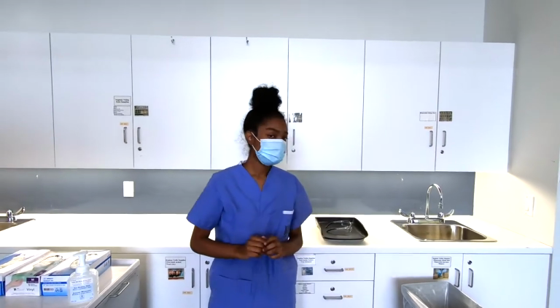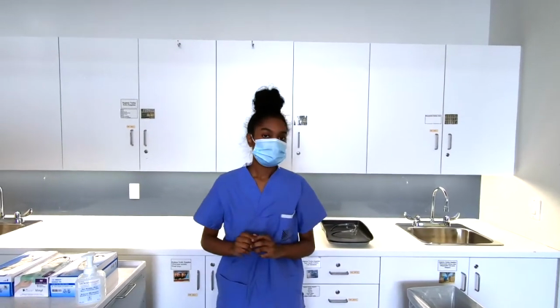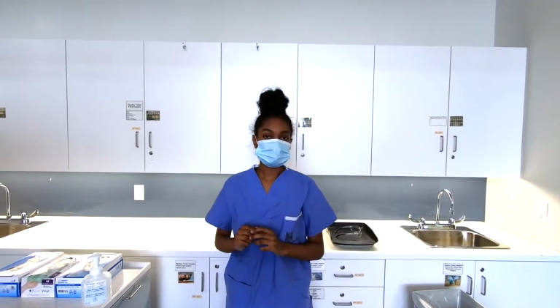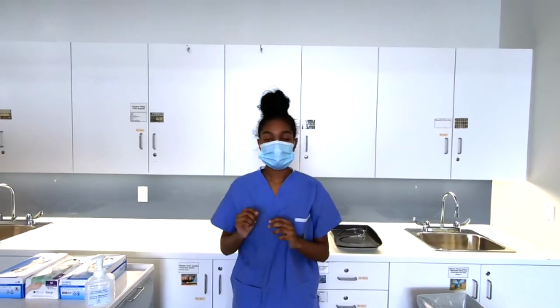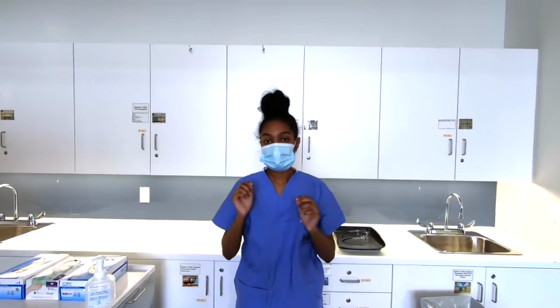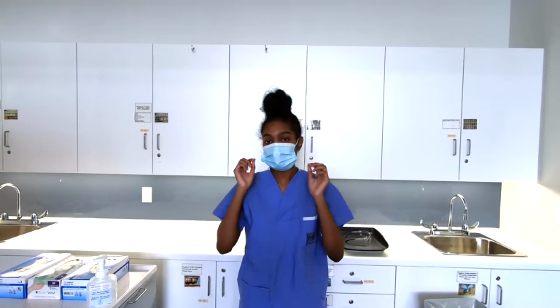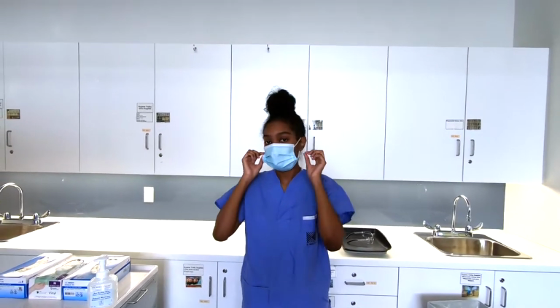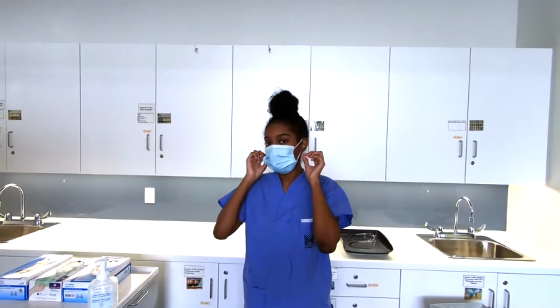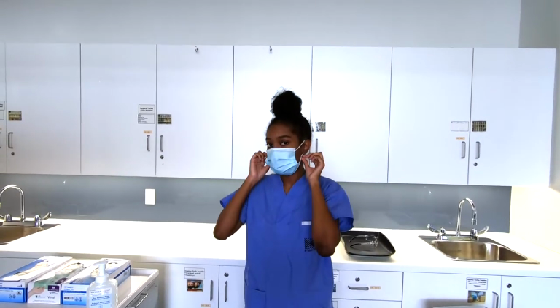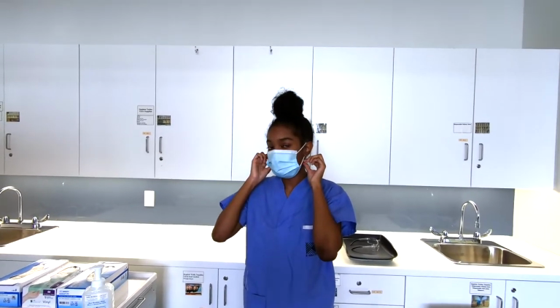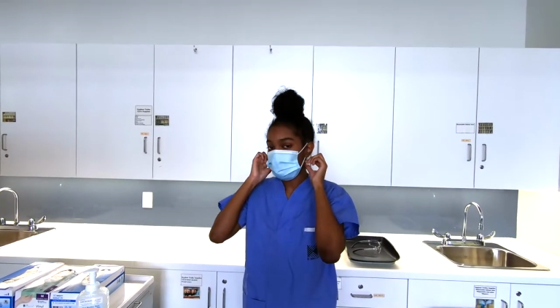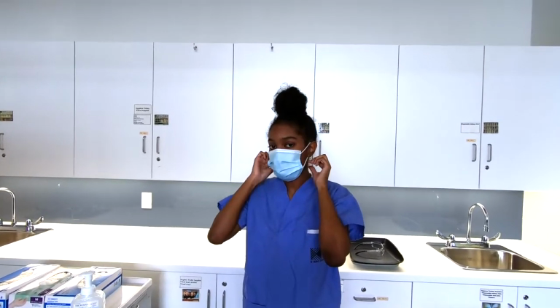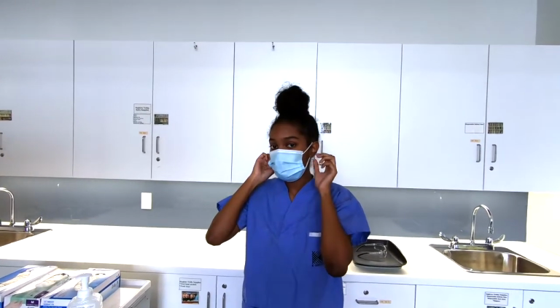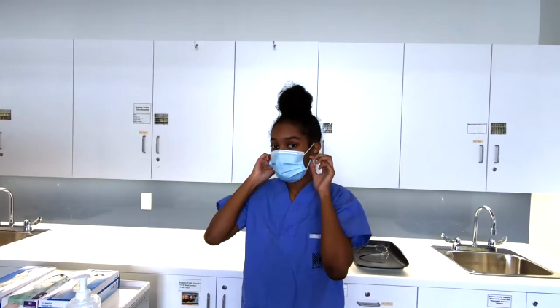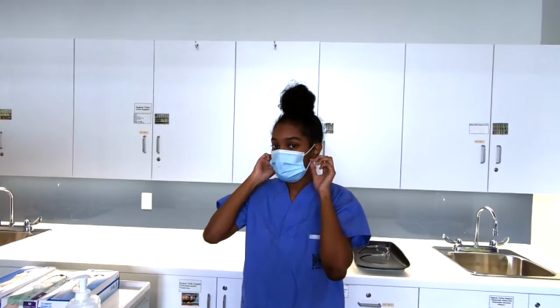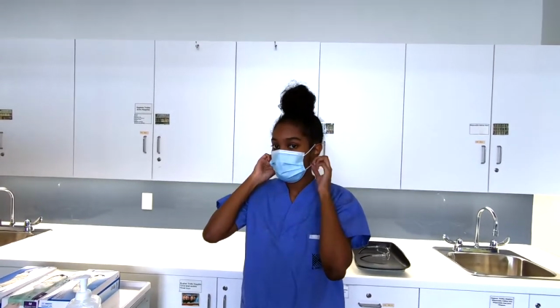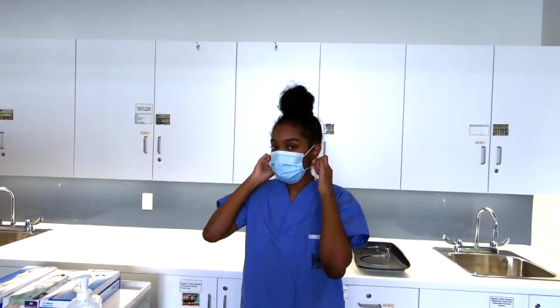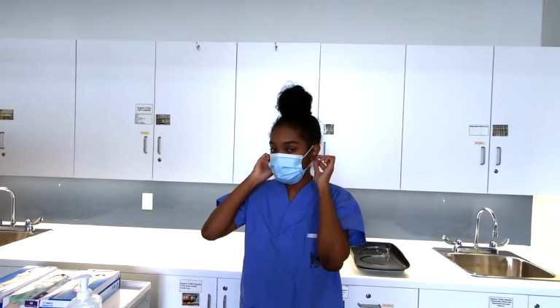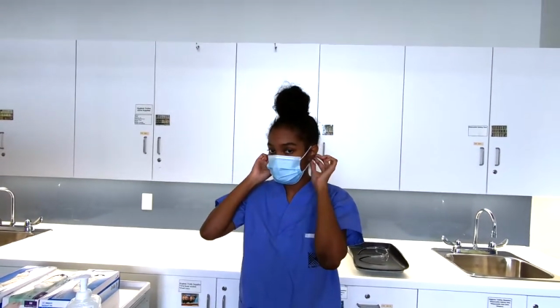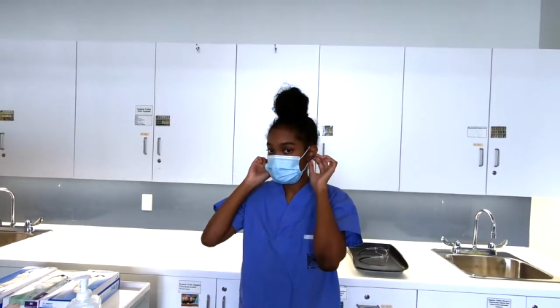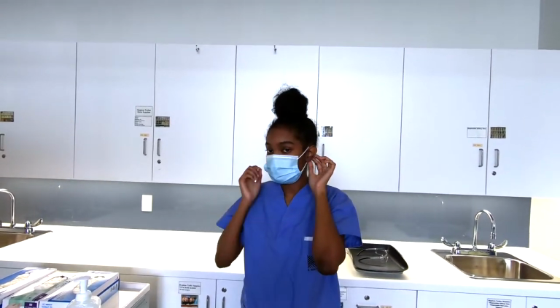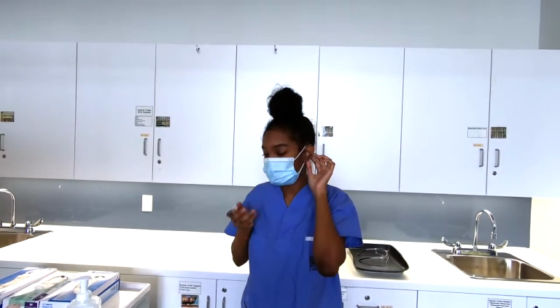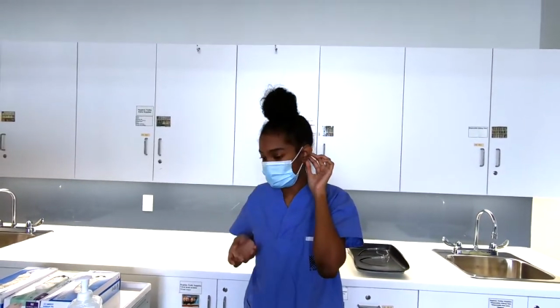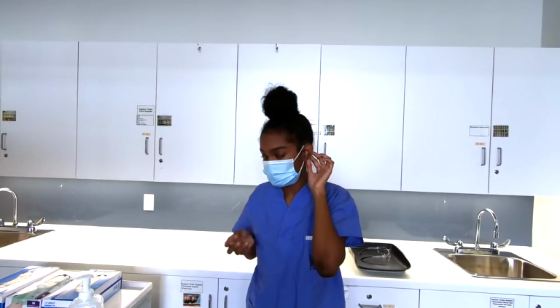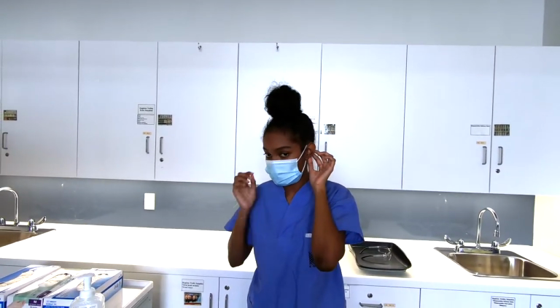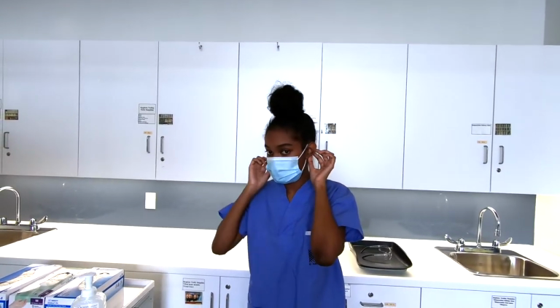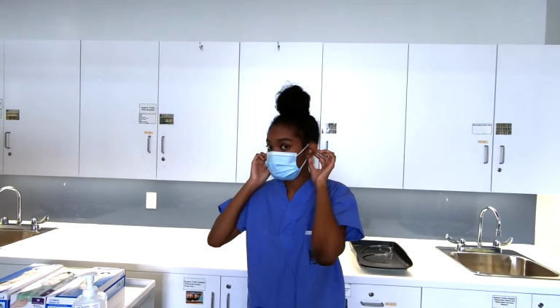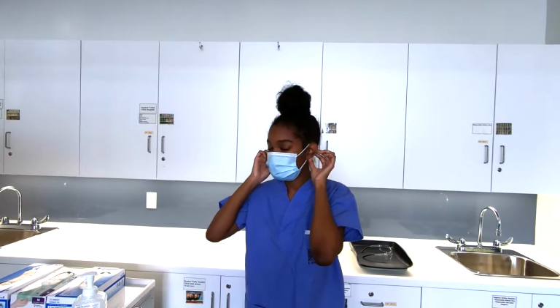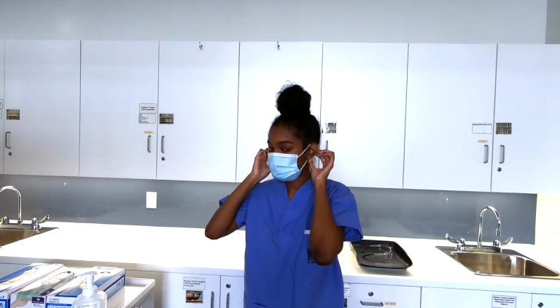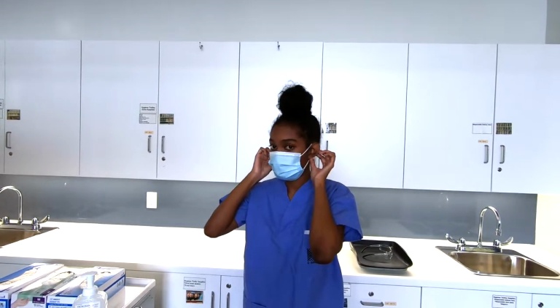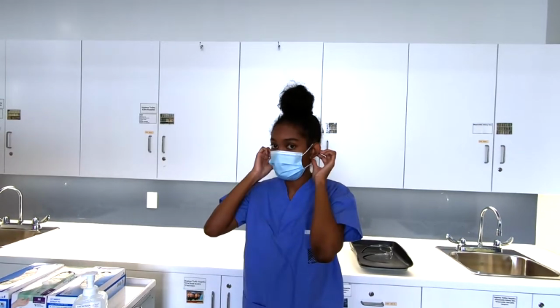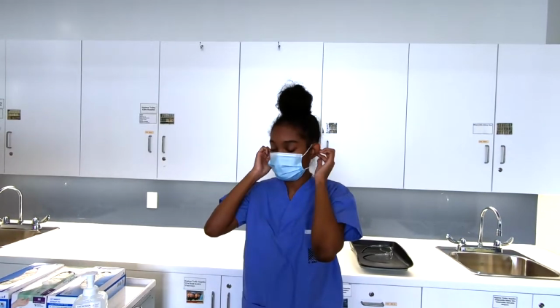For the mask, grab it by the loops, ensuring it falls away from your face, and do not touch the front of the mask.